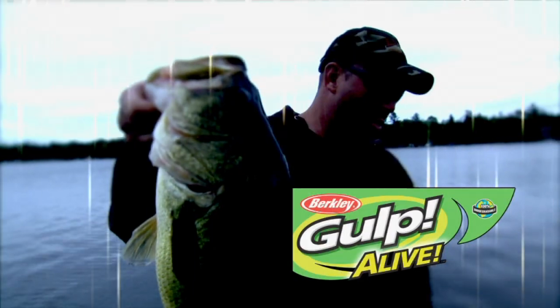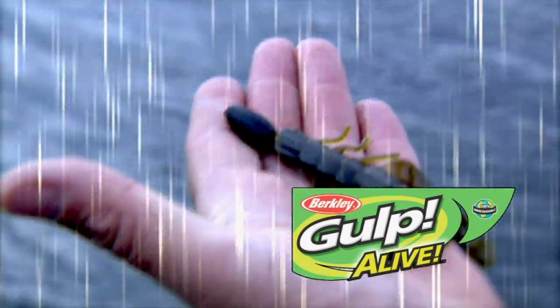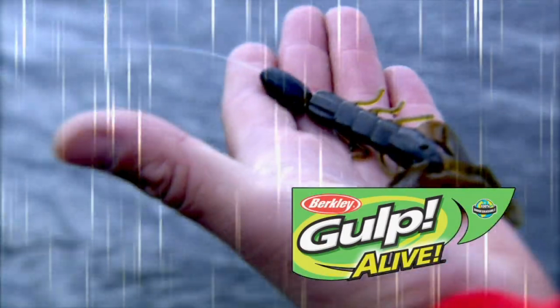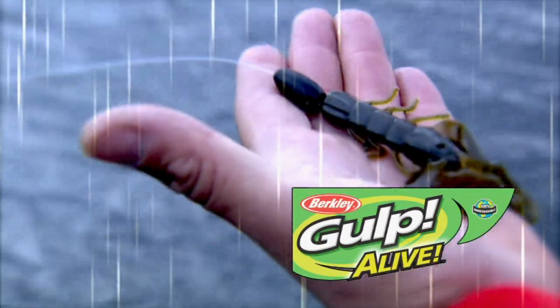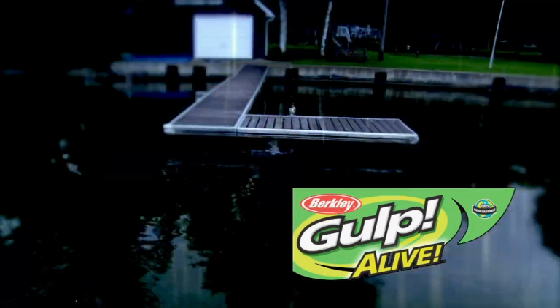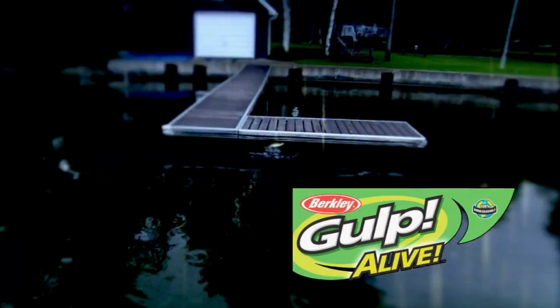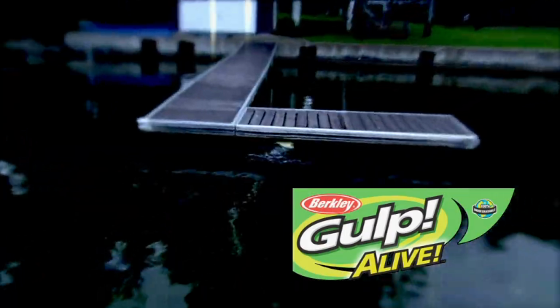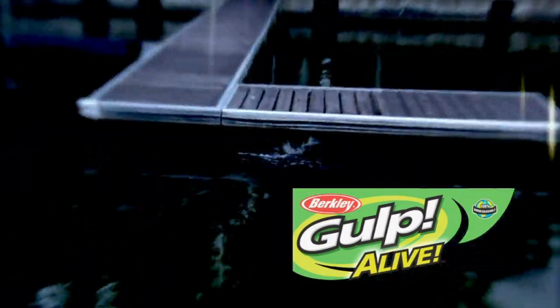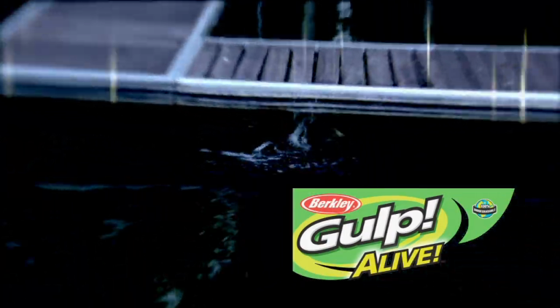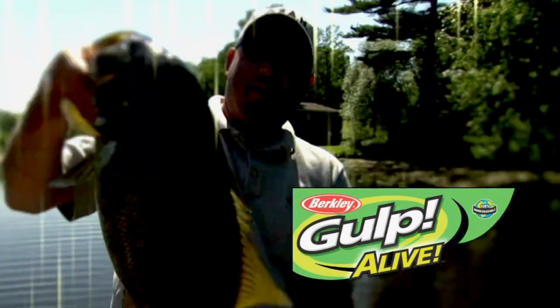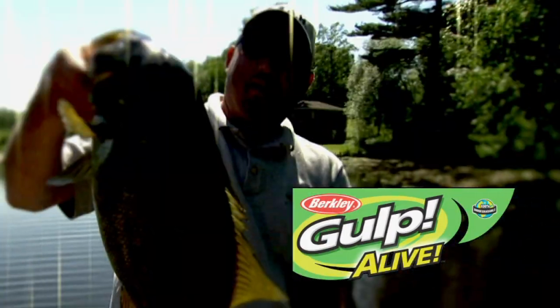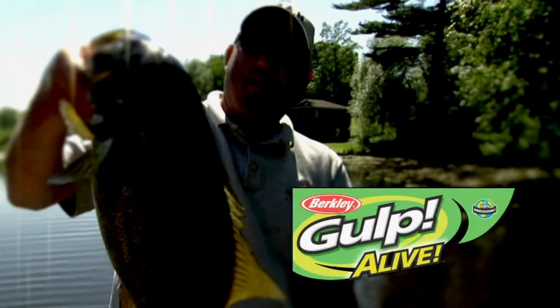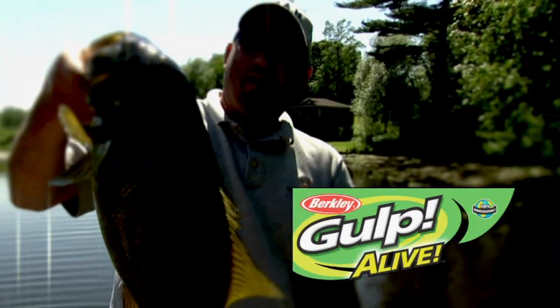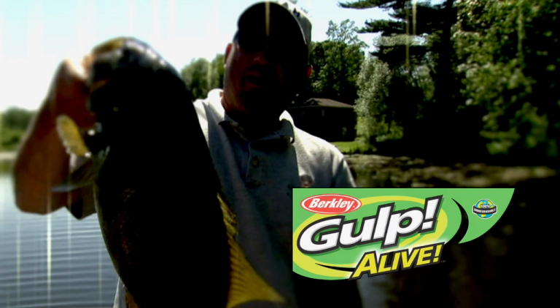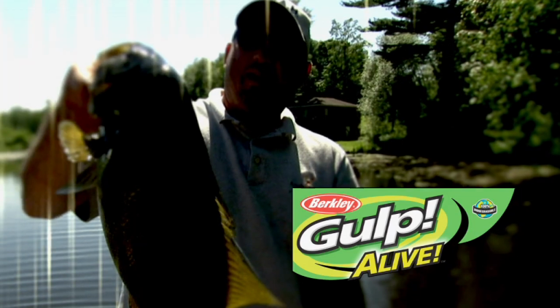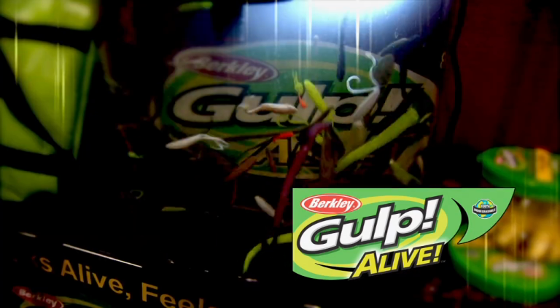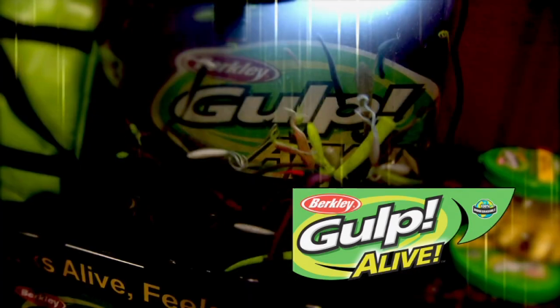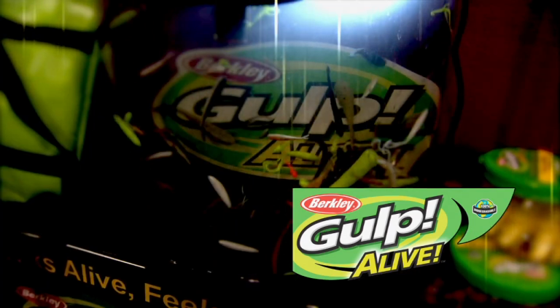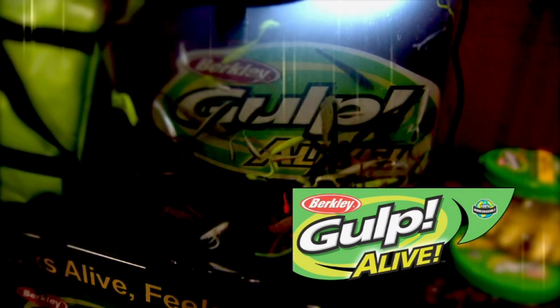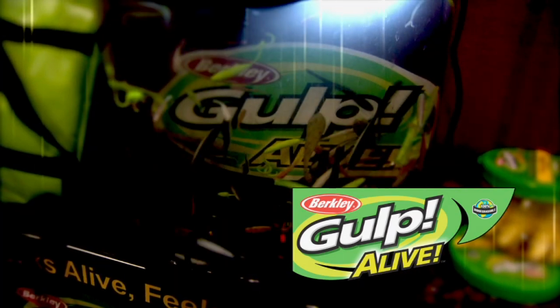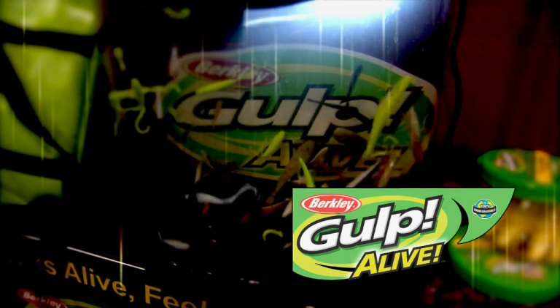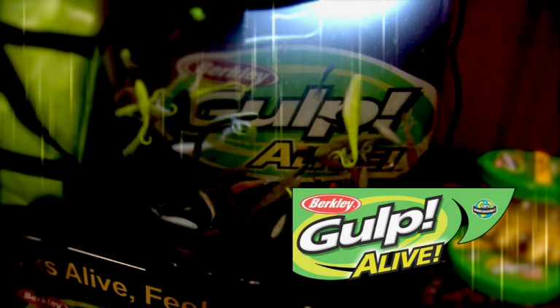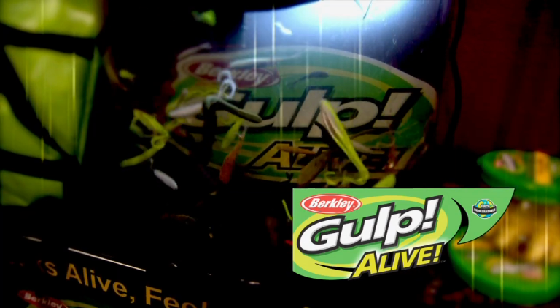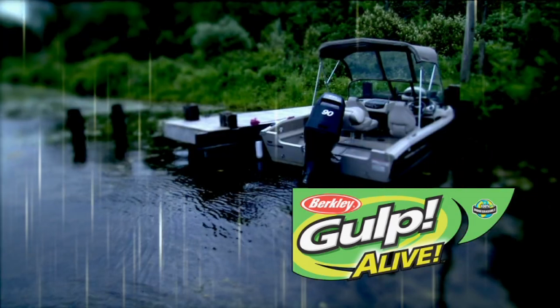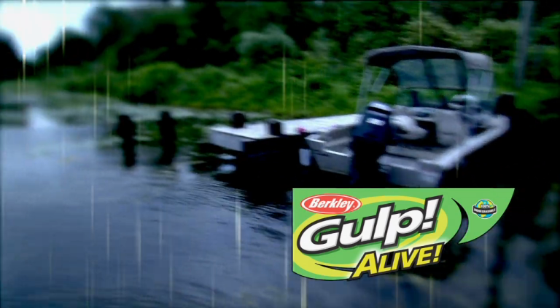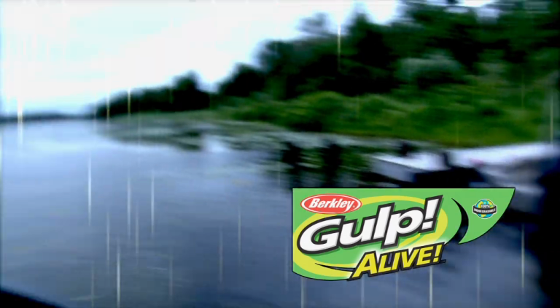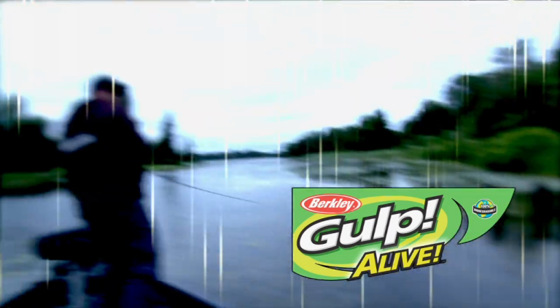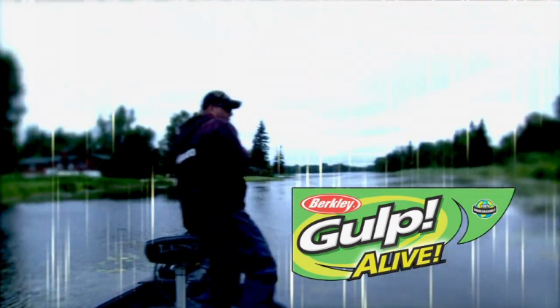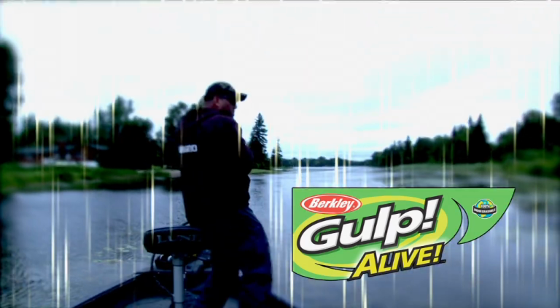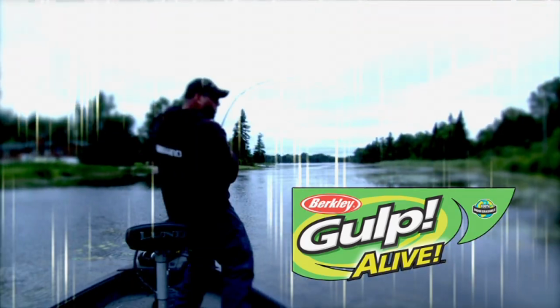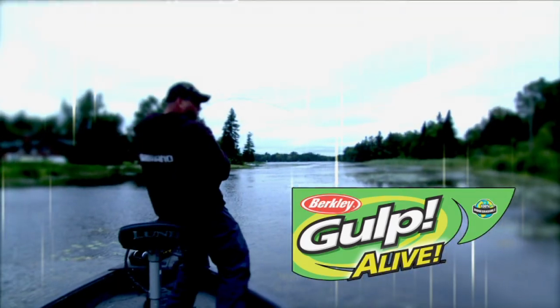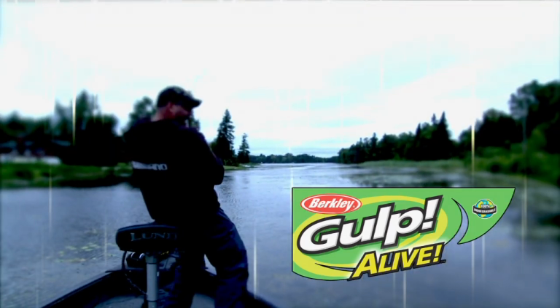Gulp Alive presents The Fishing Edge. Got em! Oh yeah!